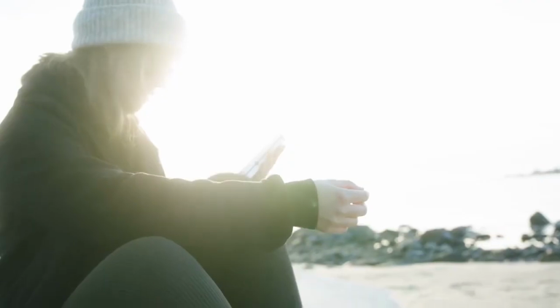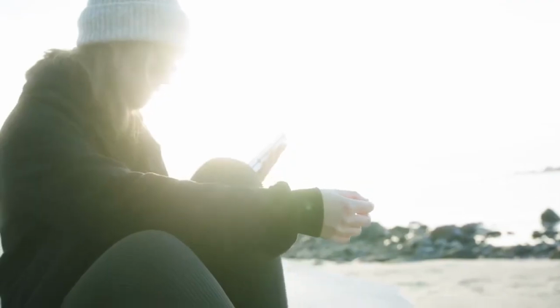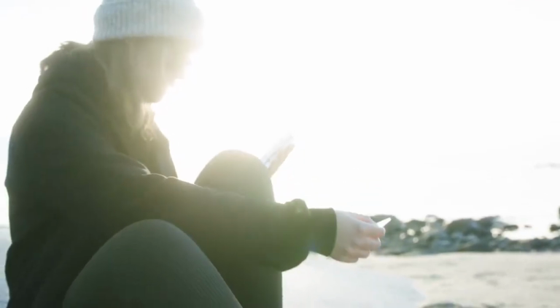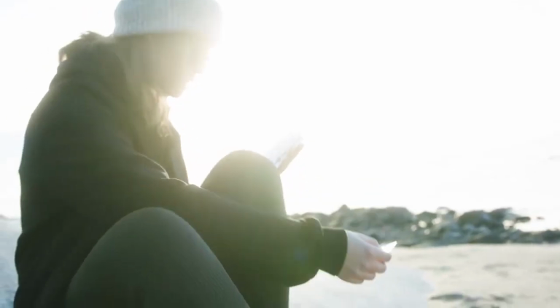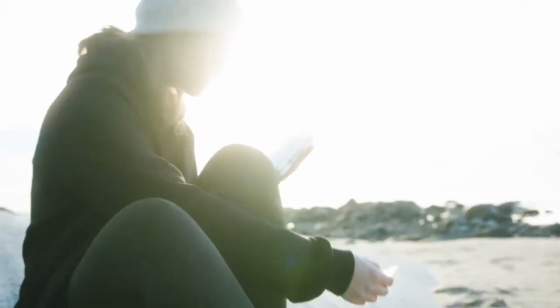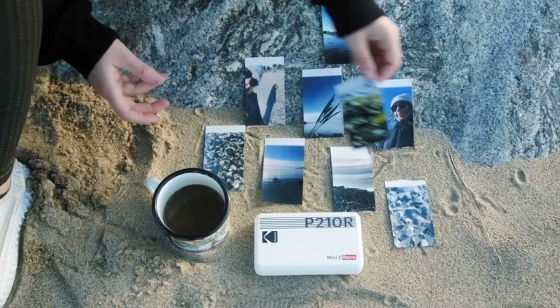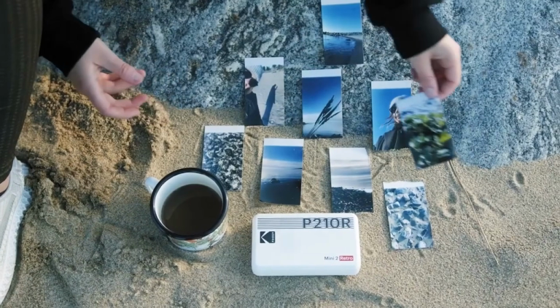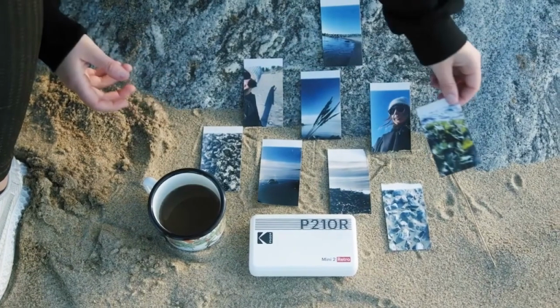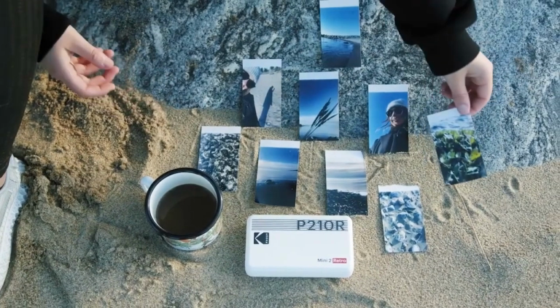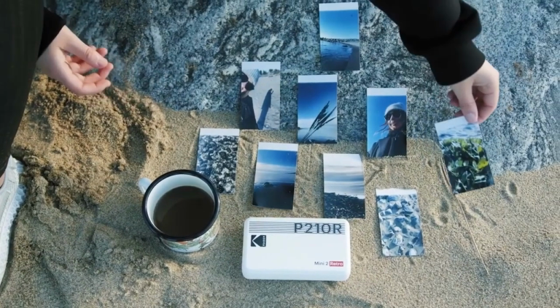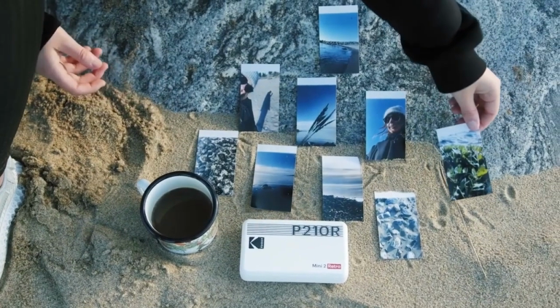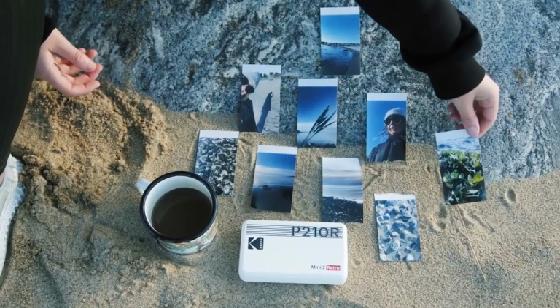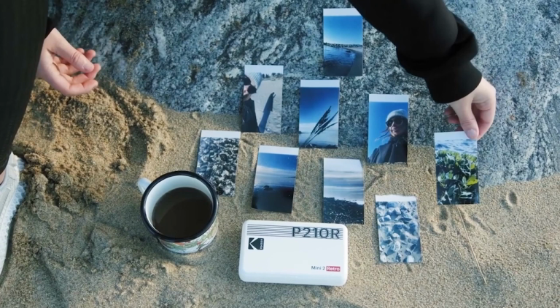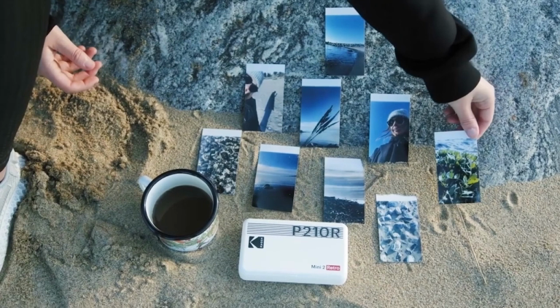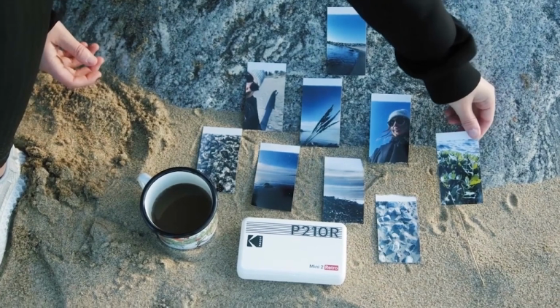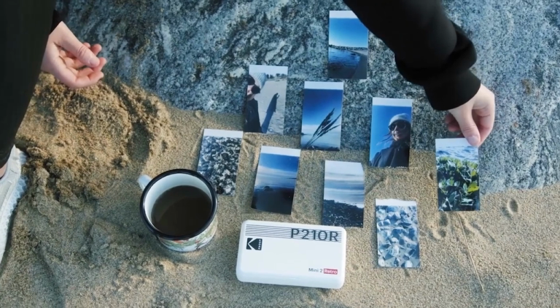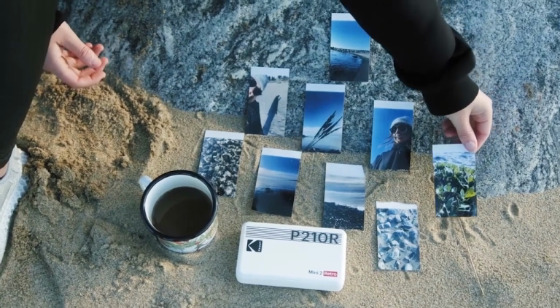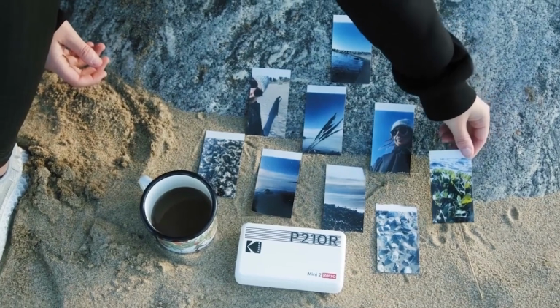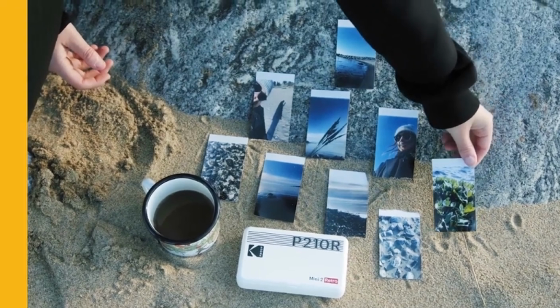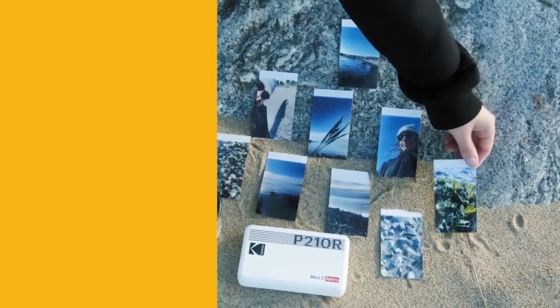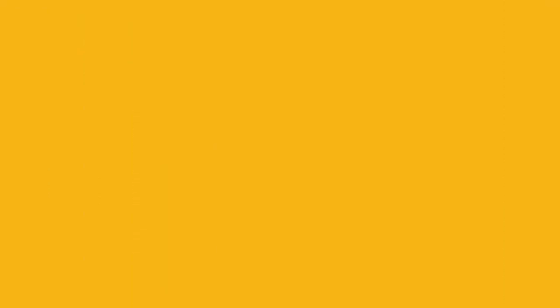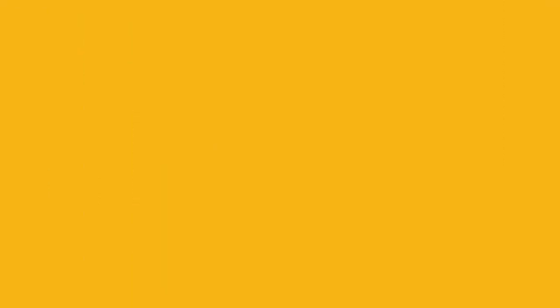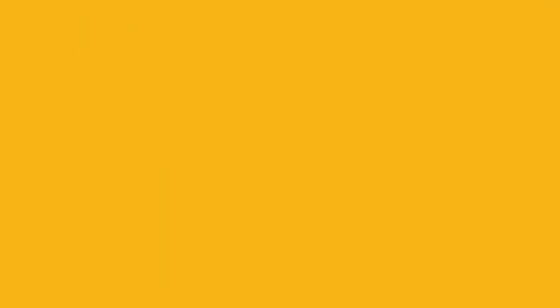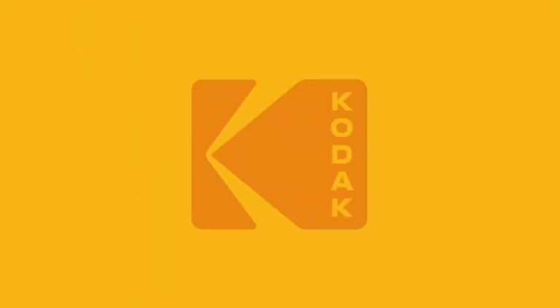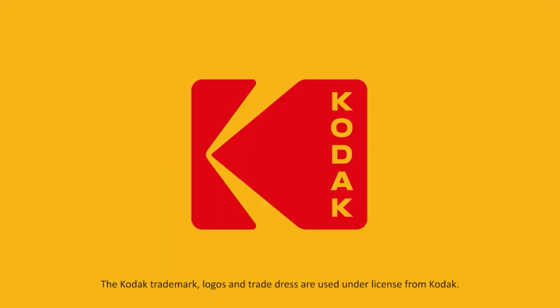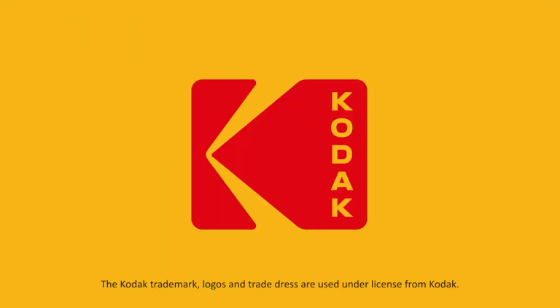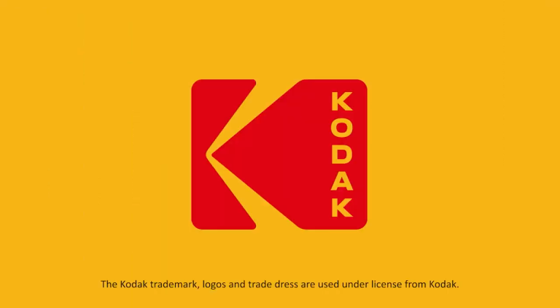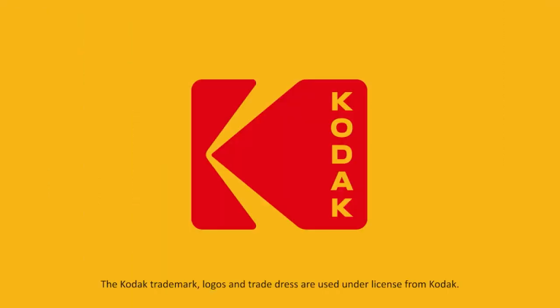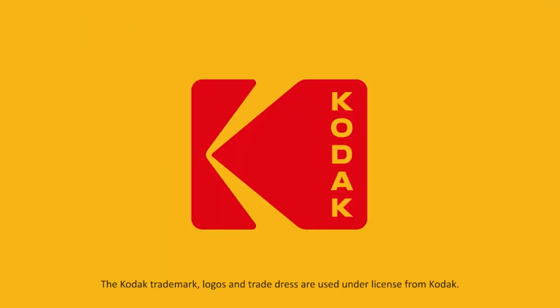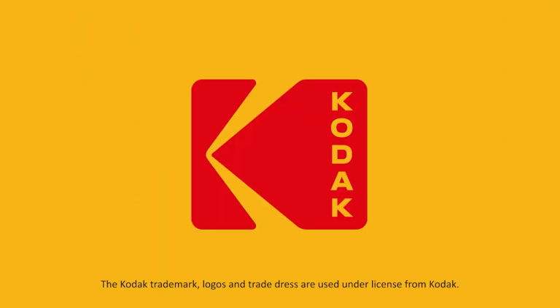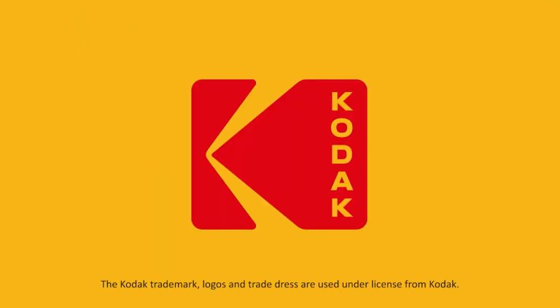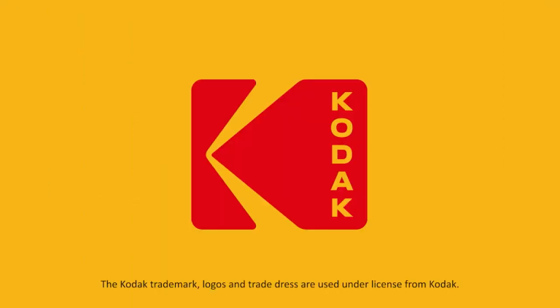Are you ready to have fun with your photos? Enjoy printing your picnic memories with Kodak Photo Printer.